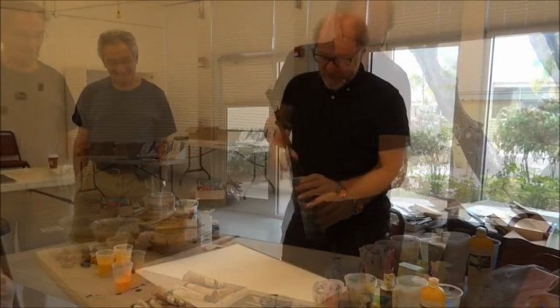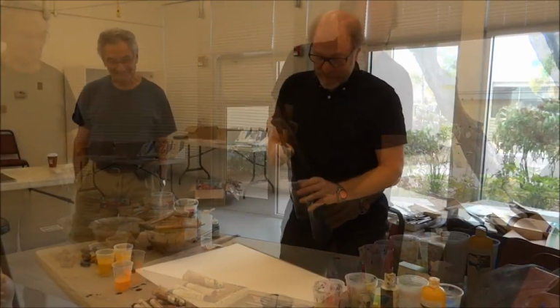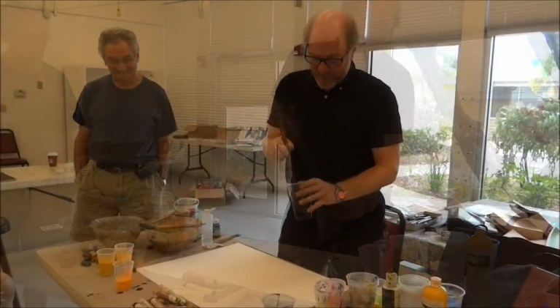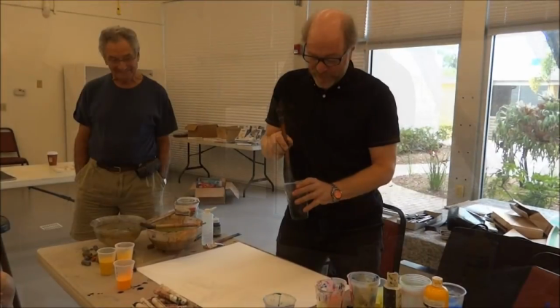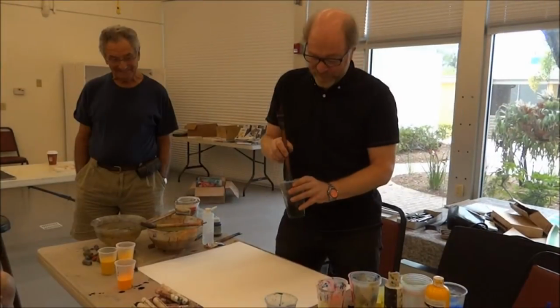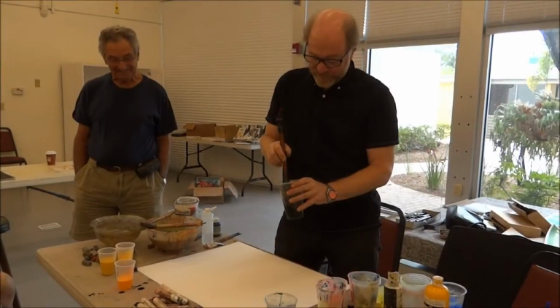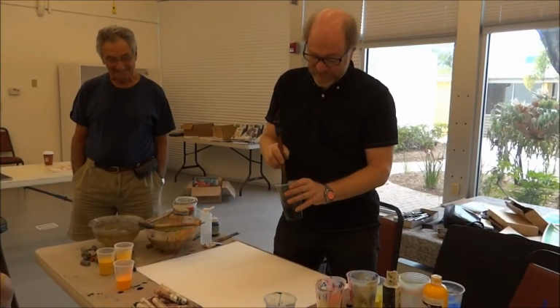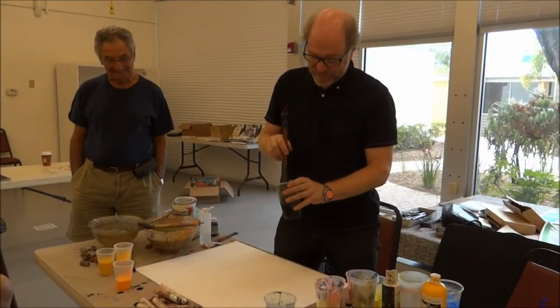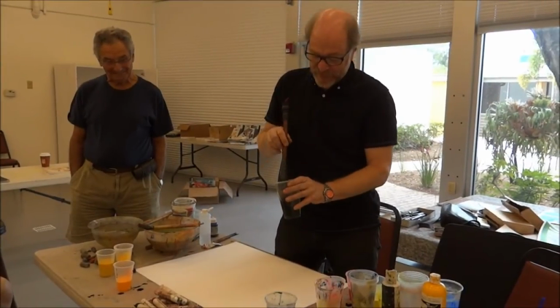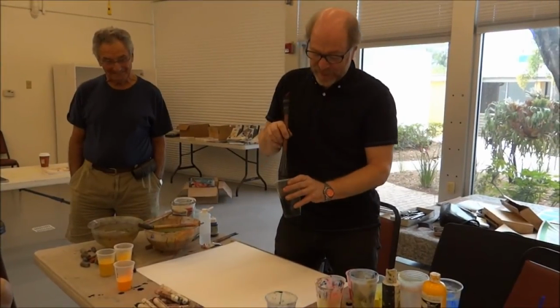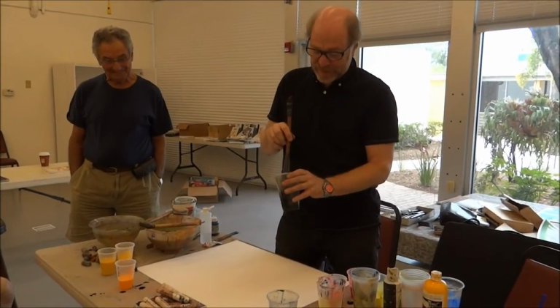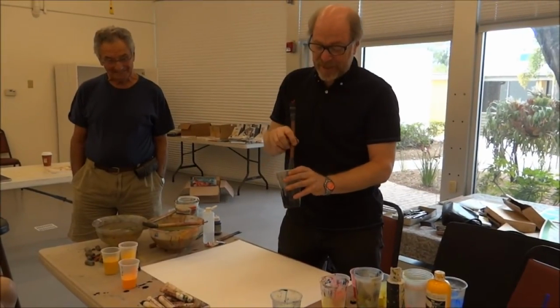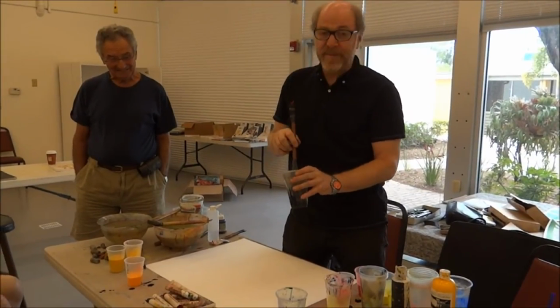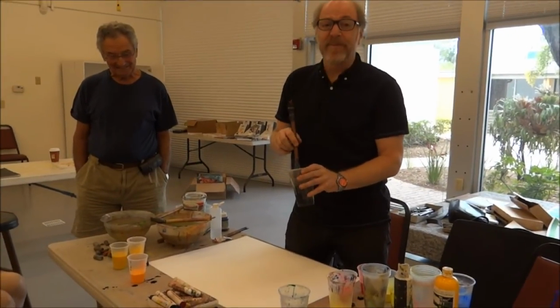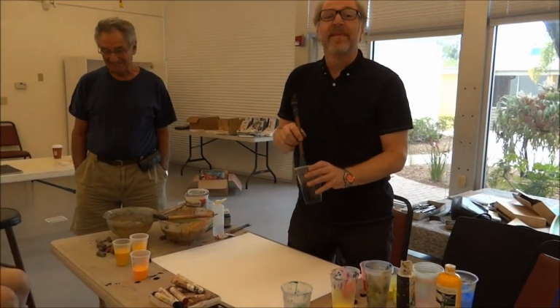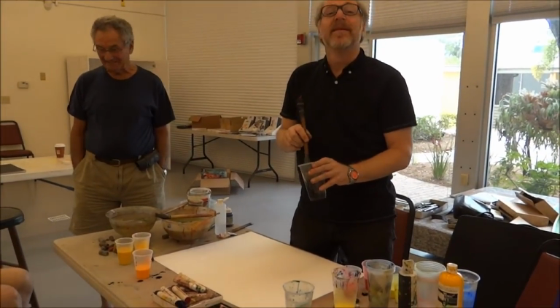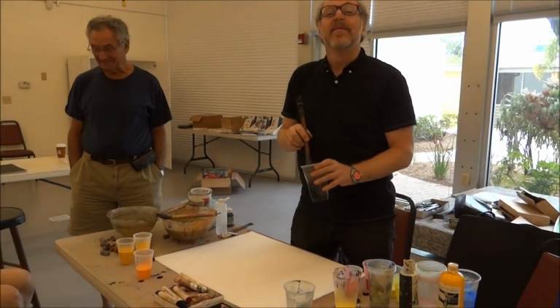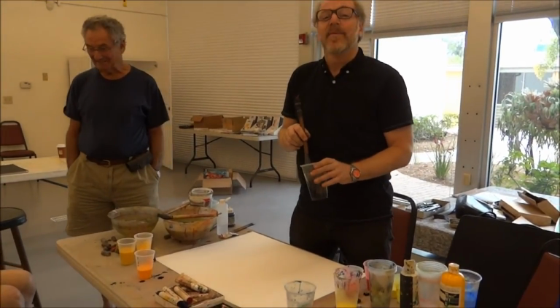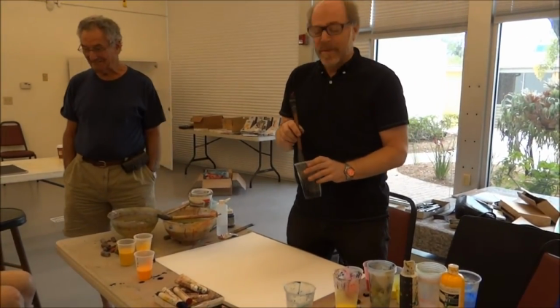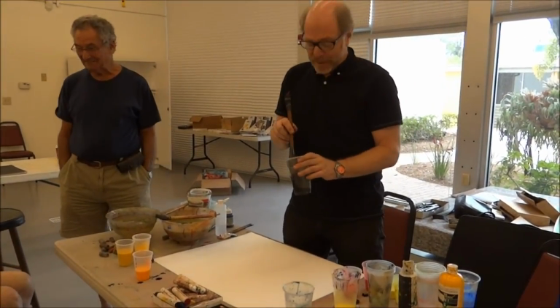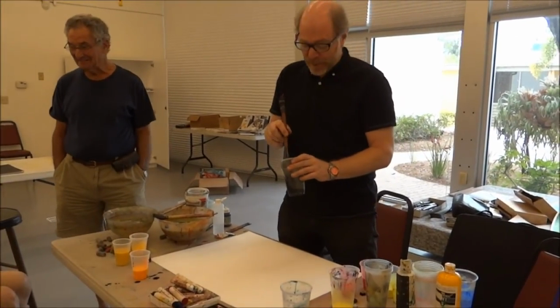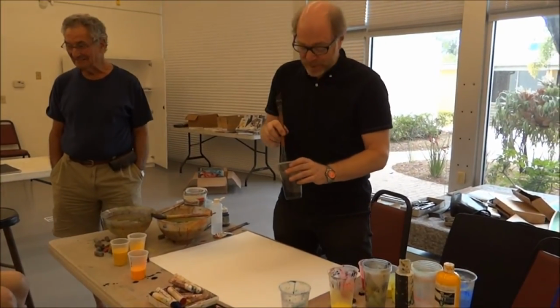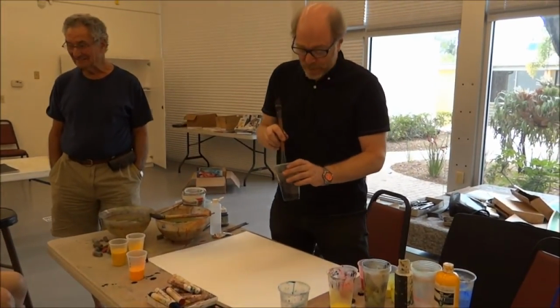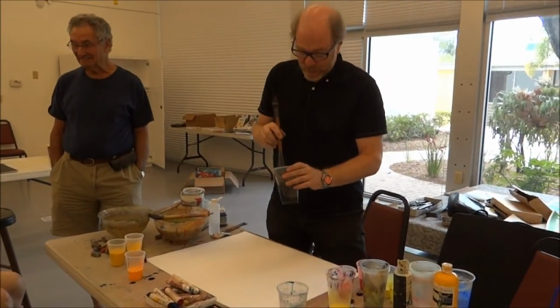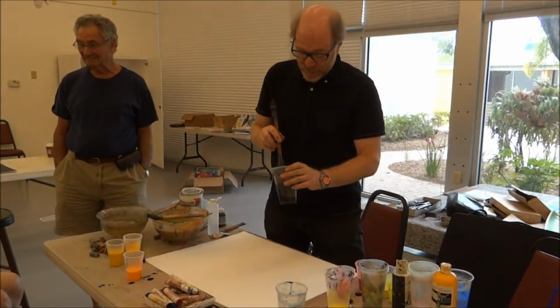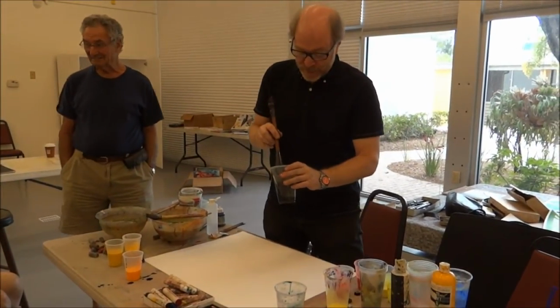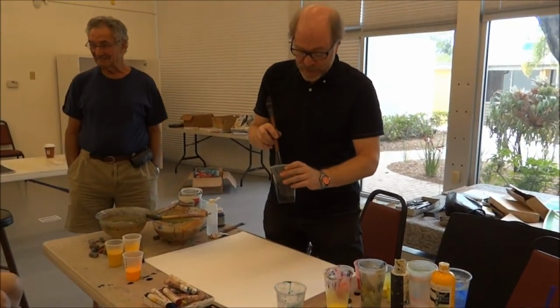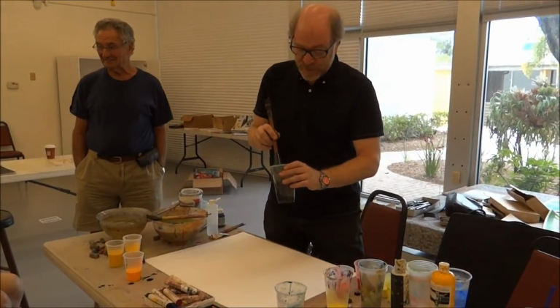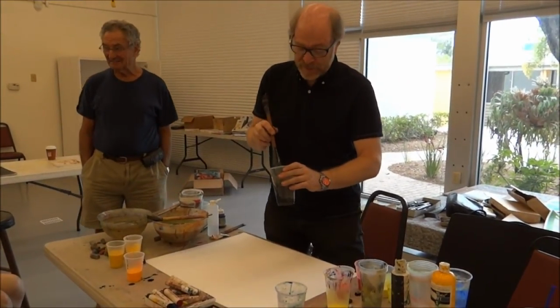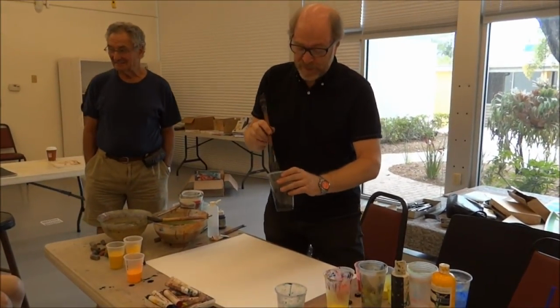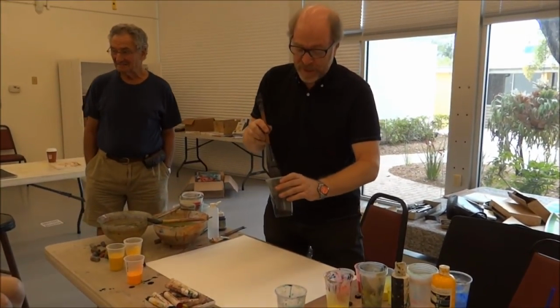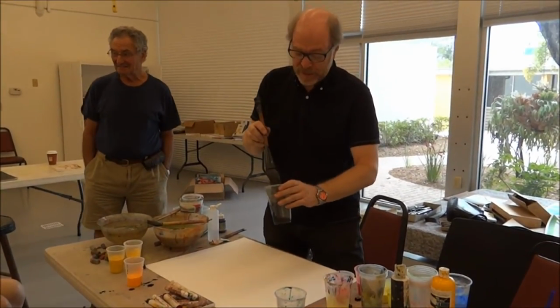Here we go. Let's try this again once more with gusto.